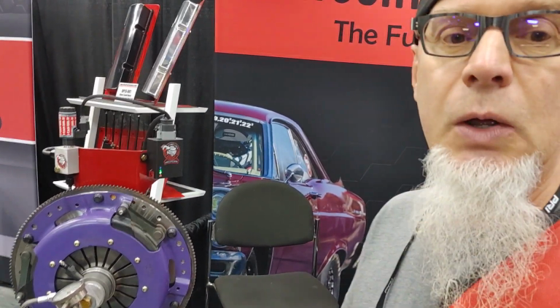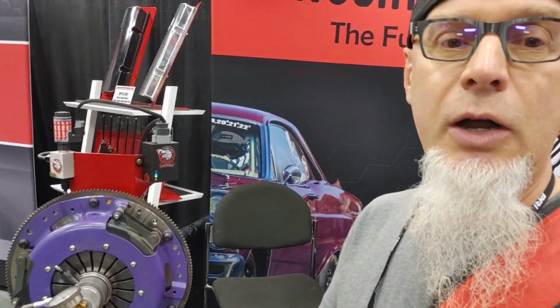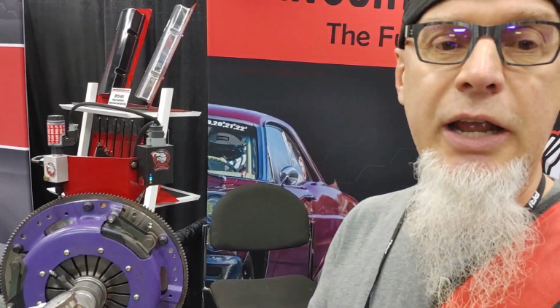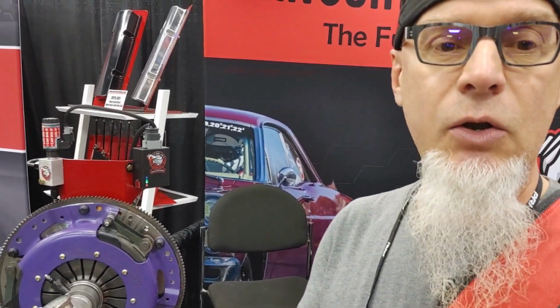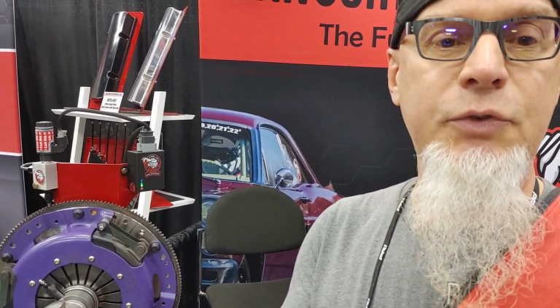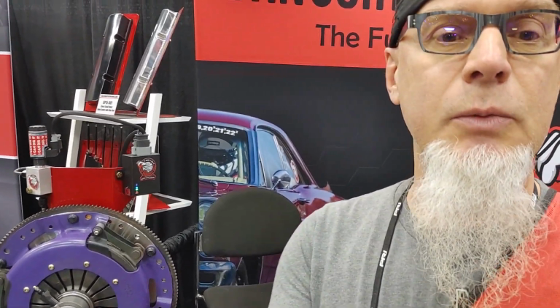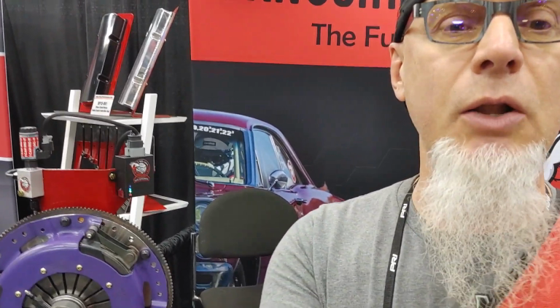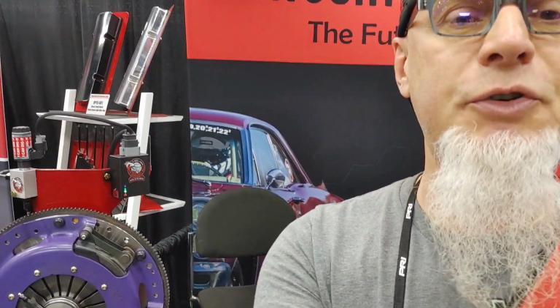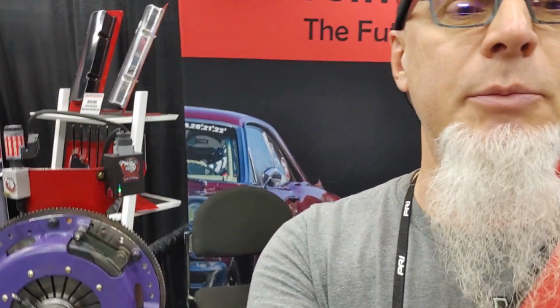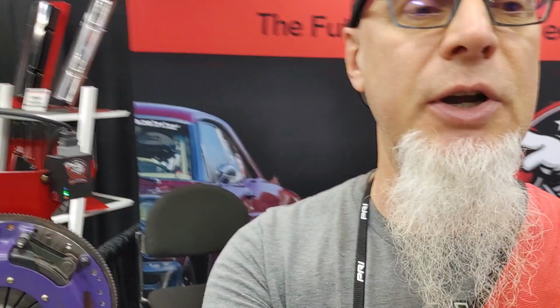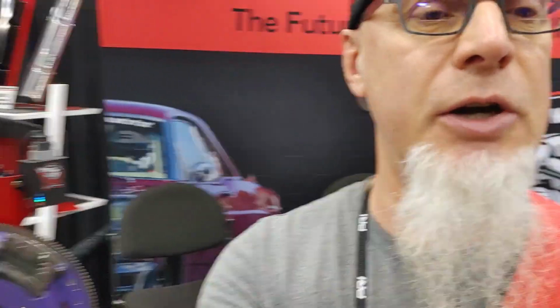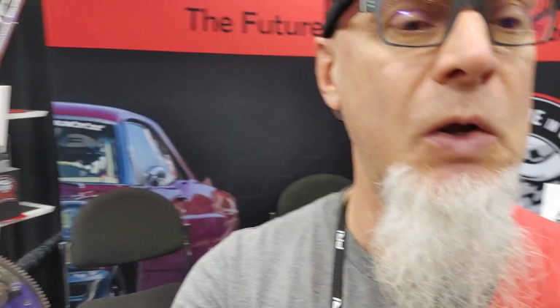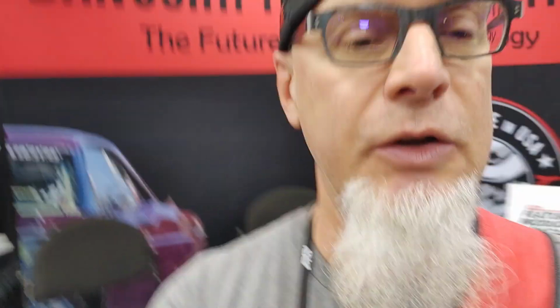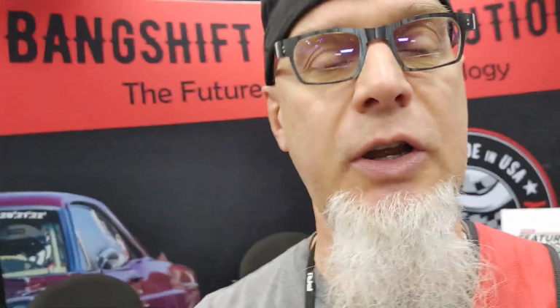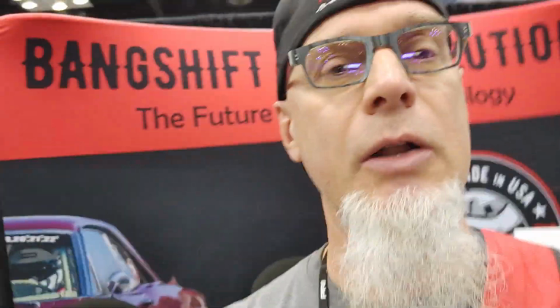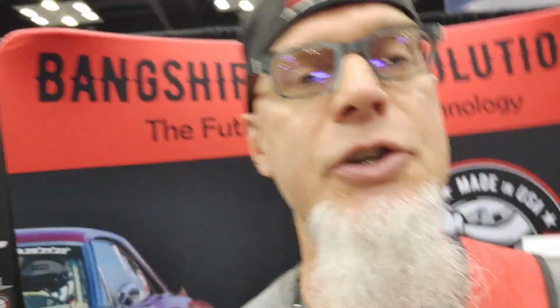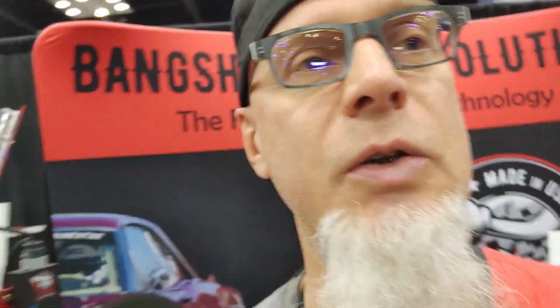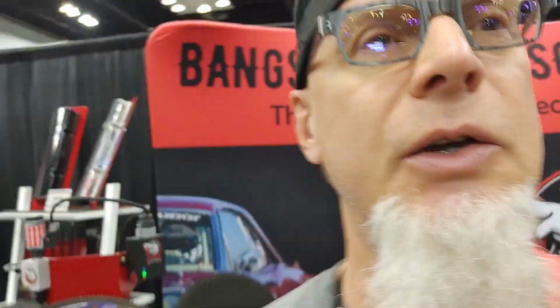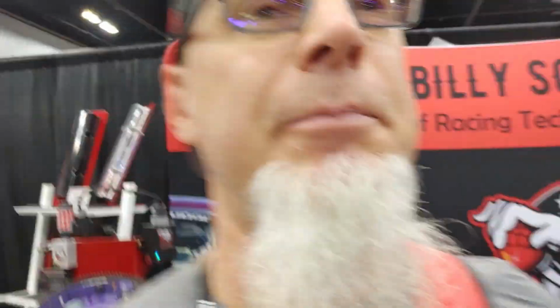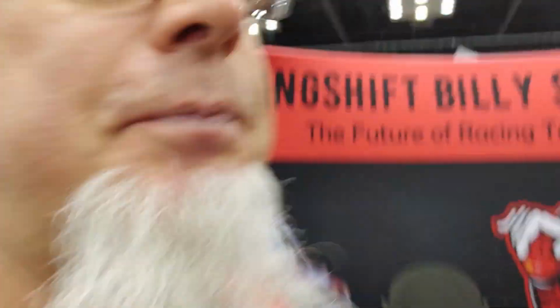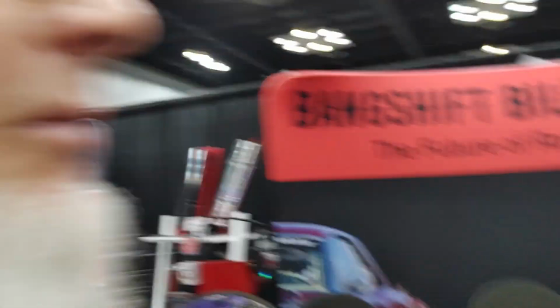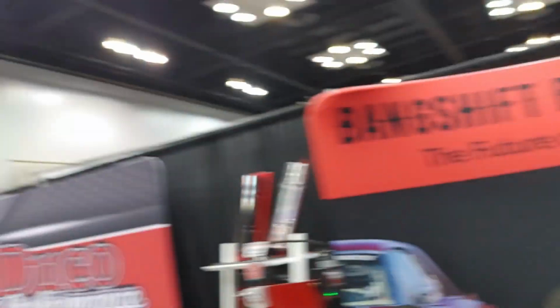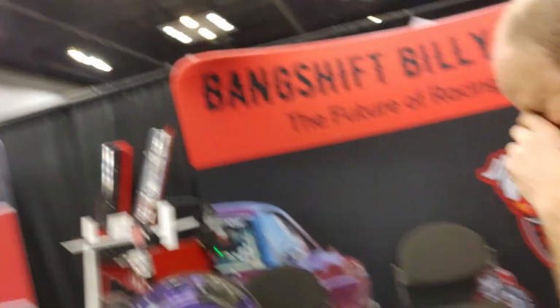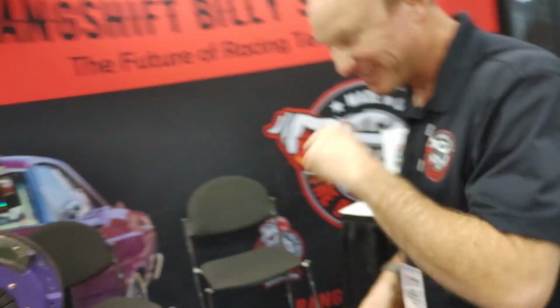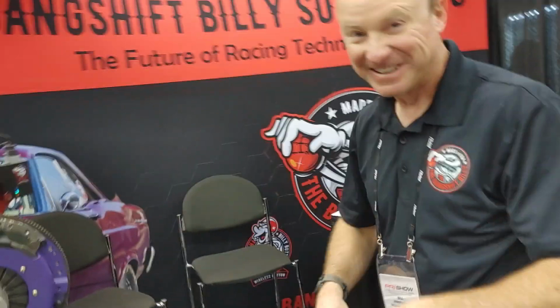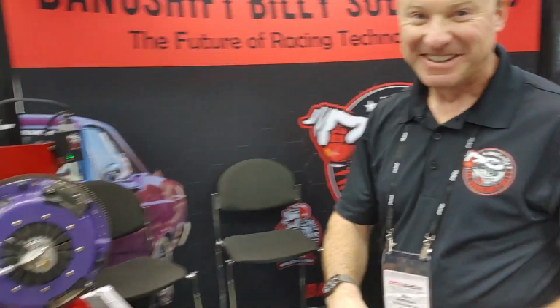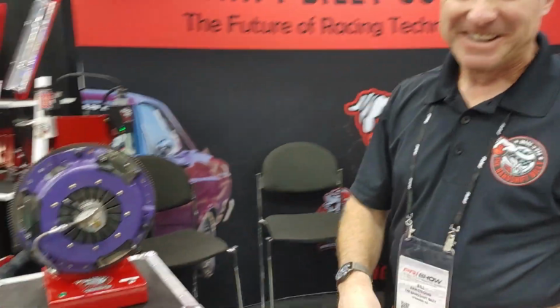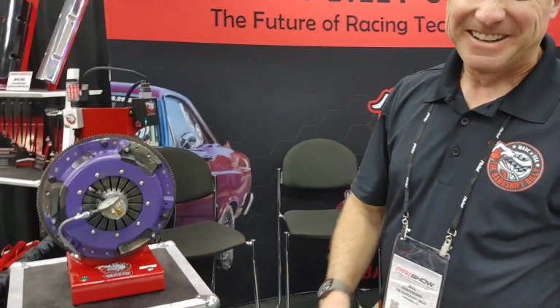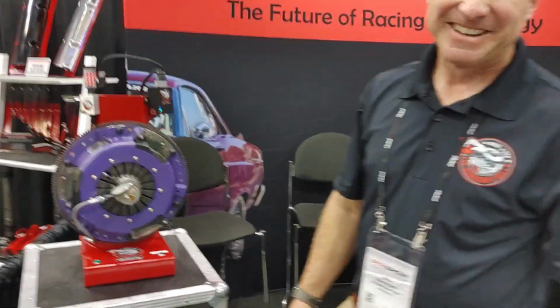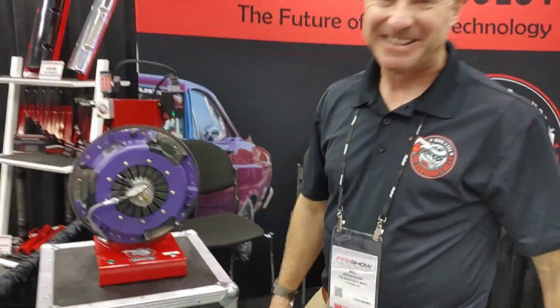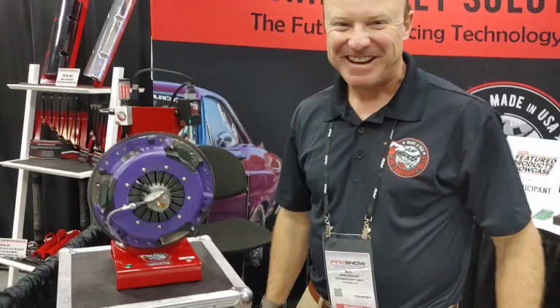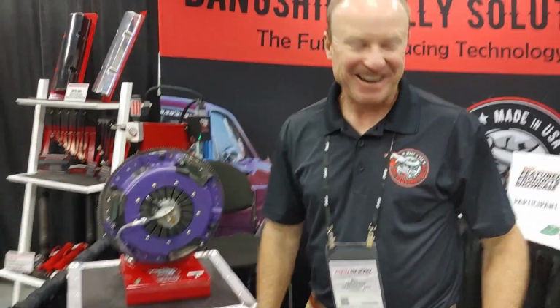I'm going to hand it off to Bill Armstrong, my friend here, stick car legend, to explain it.